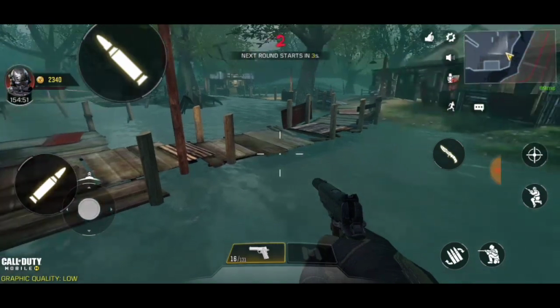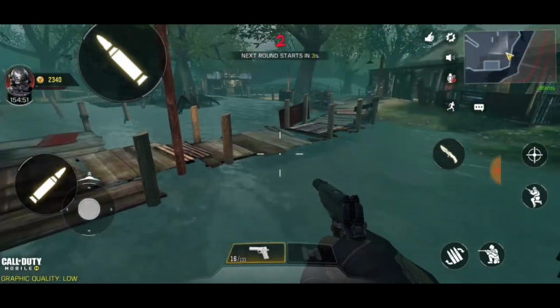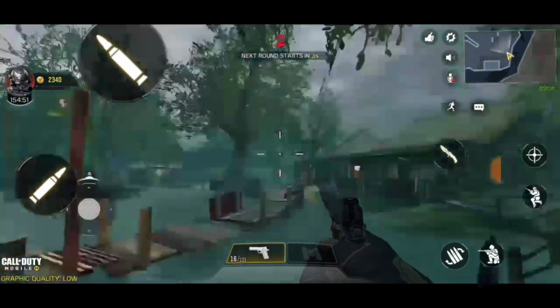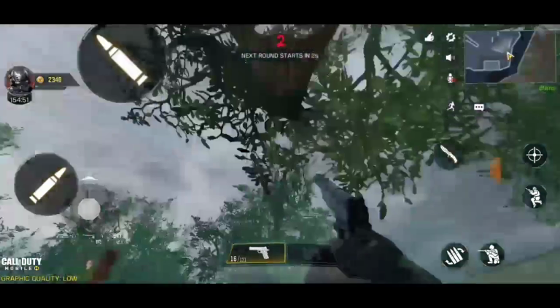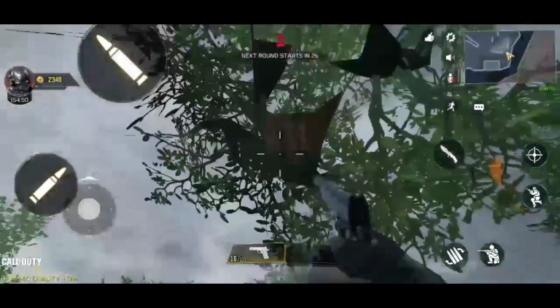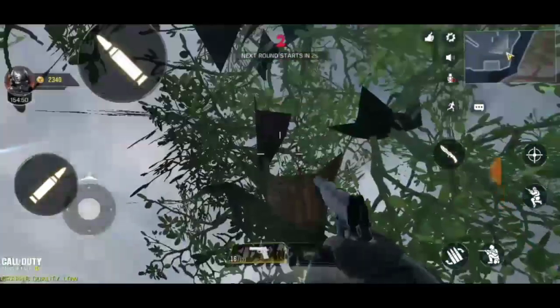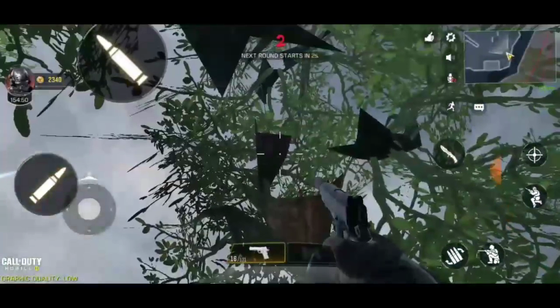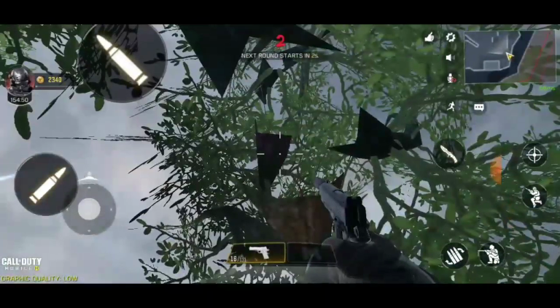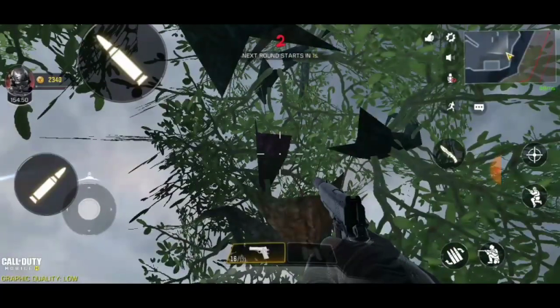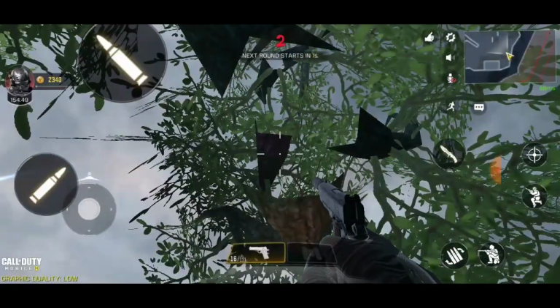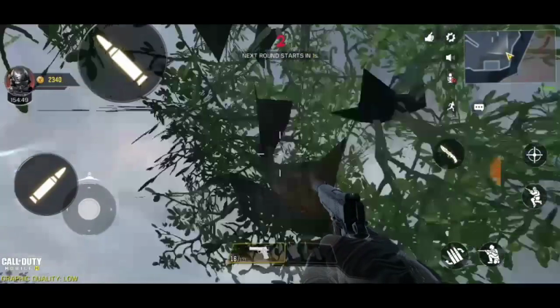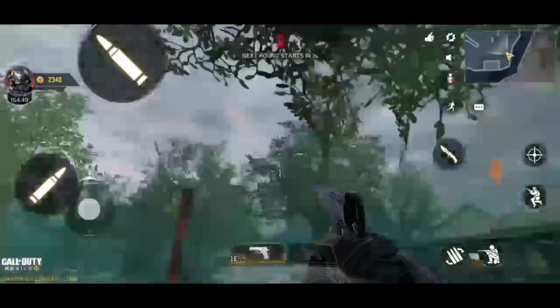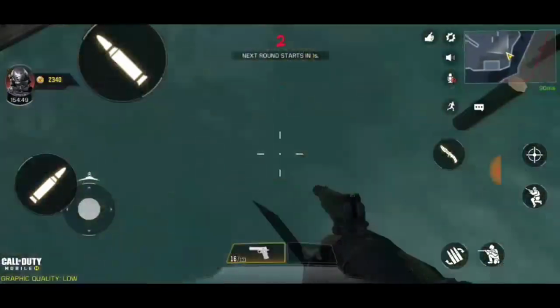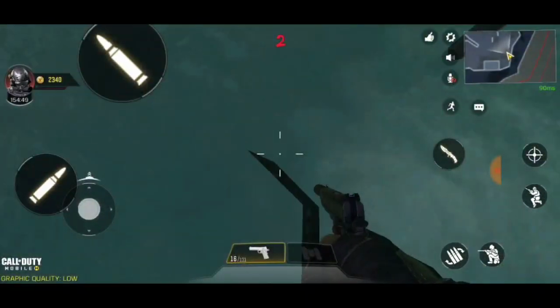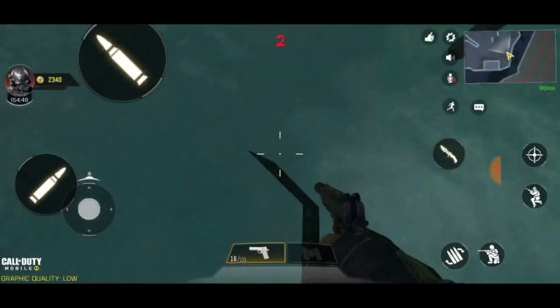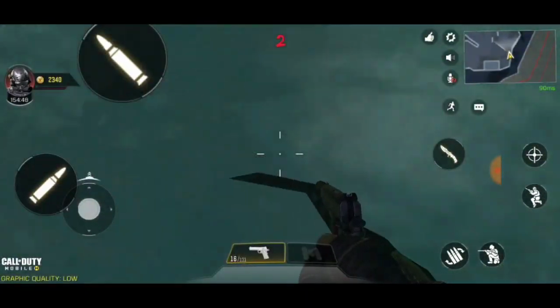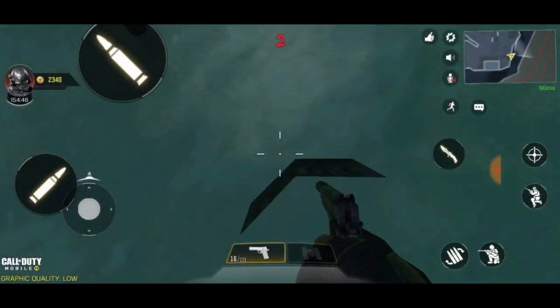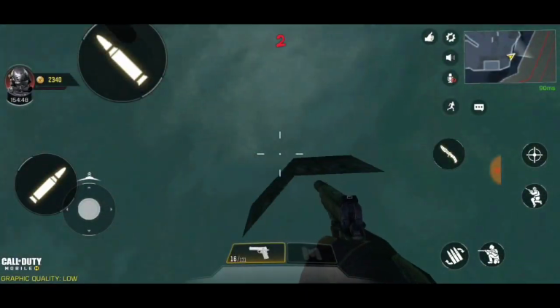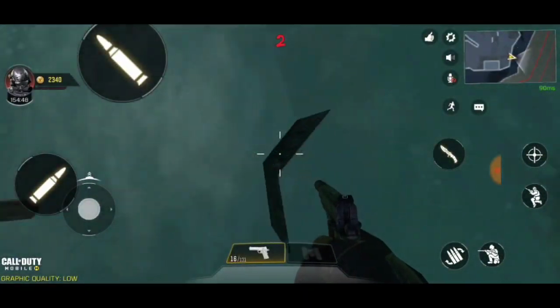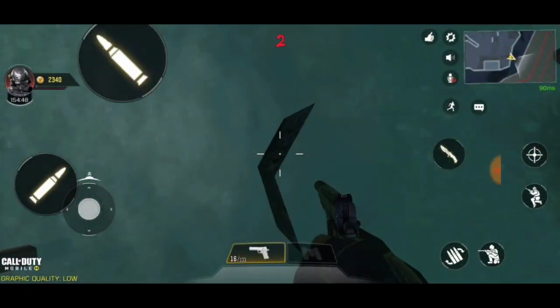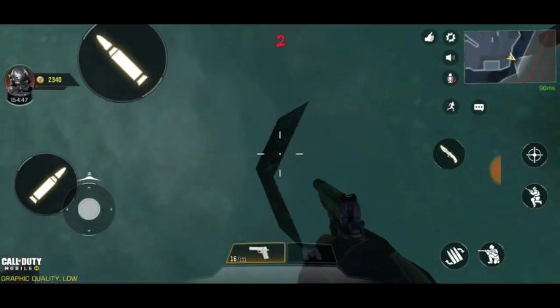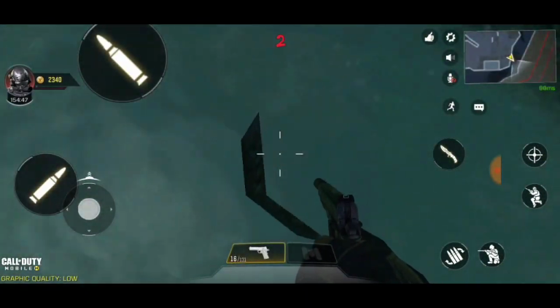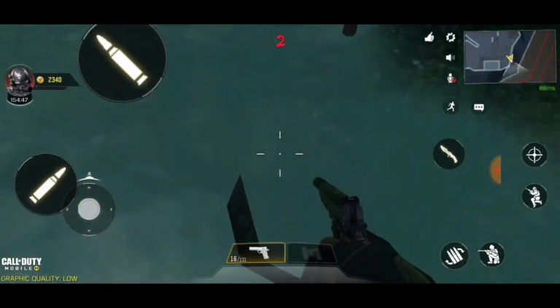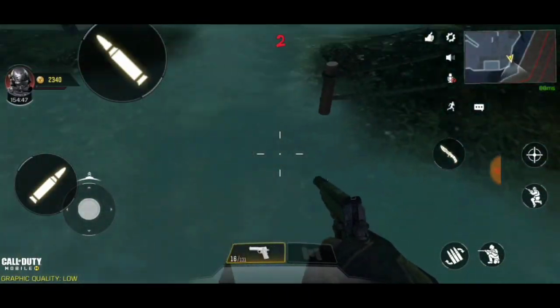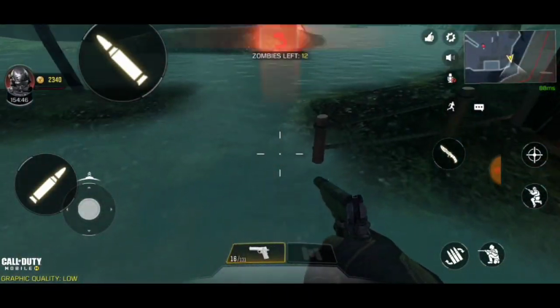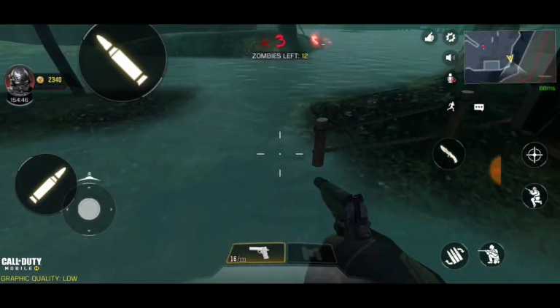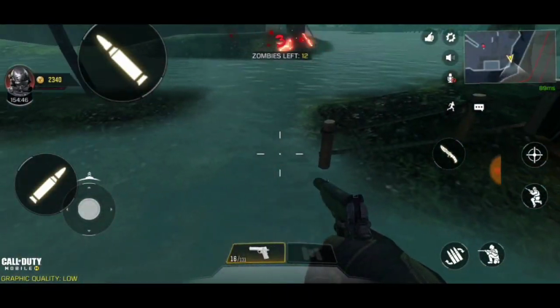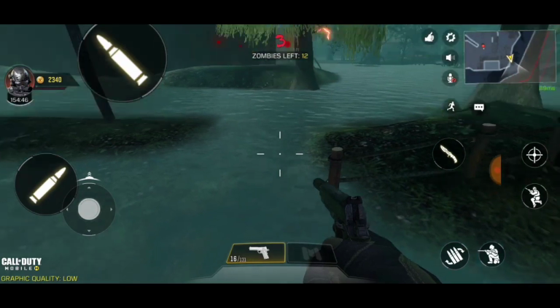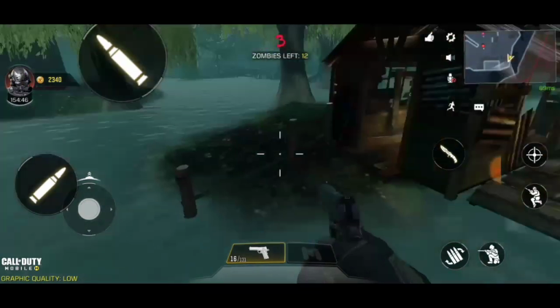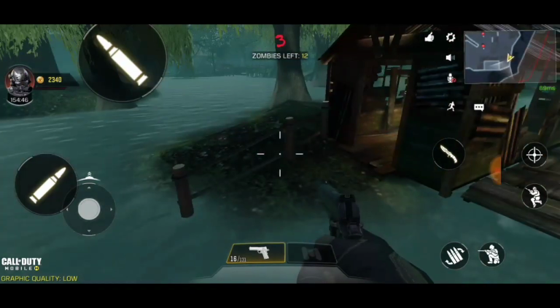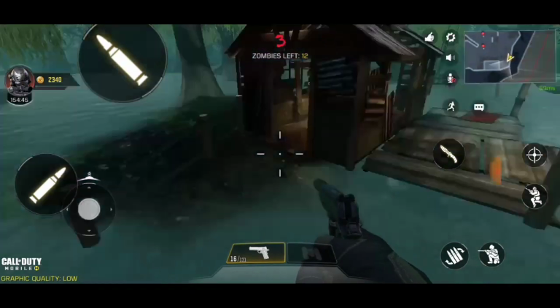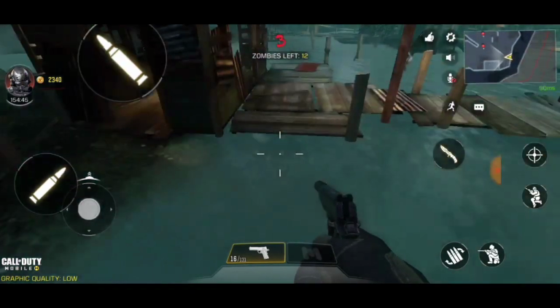To summarize: jump on the invisible wall, look downward, move your joystick to the left, and keep jumping continuously — and you will reach the top or inside the tree. Thank you so much for watching, bye bye.